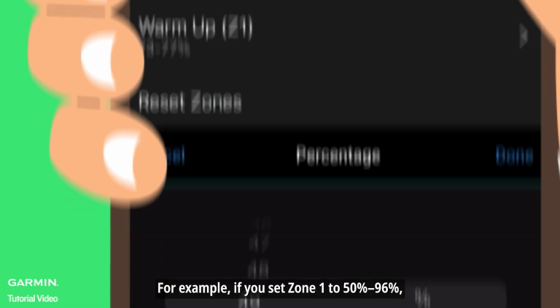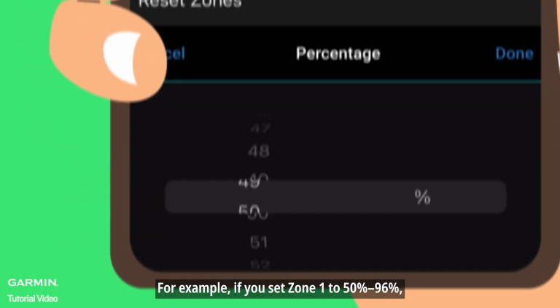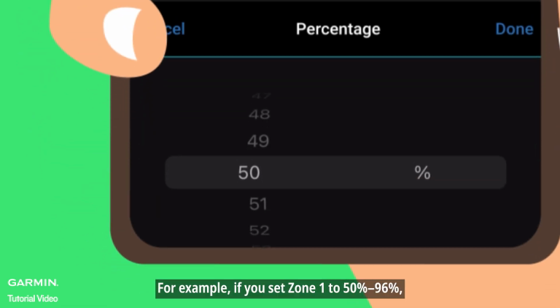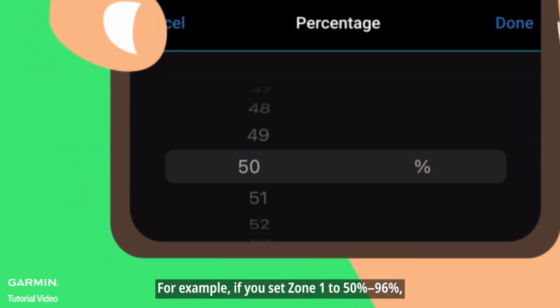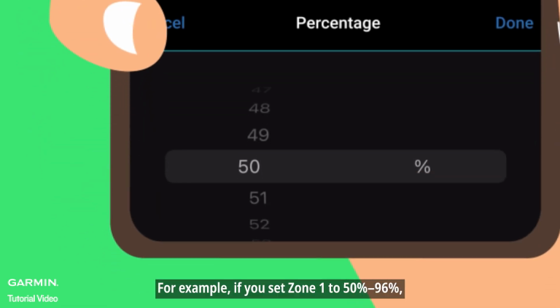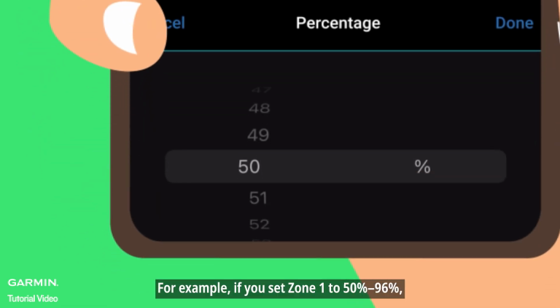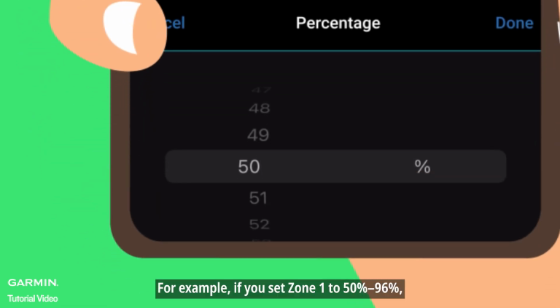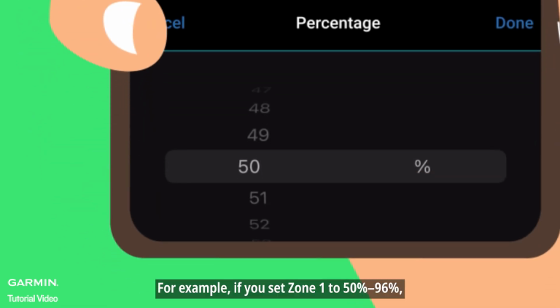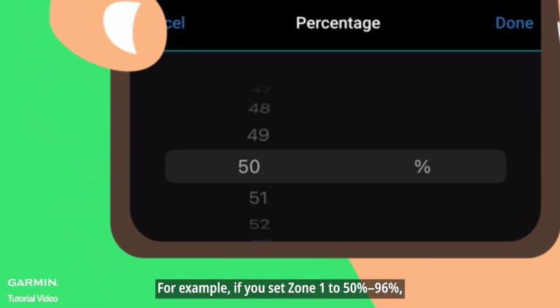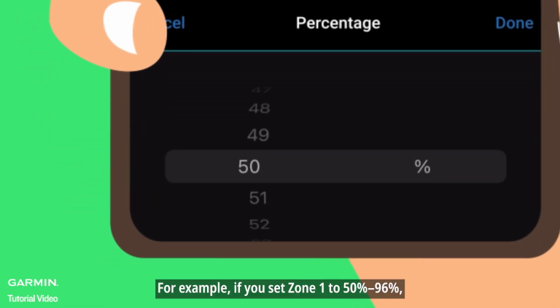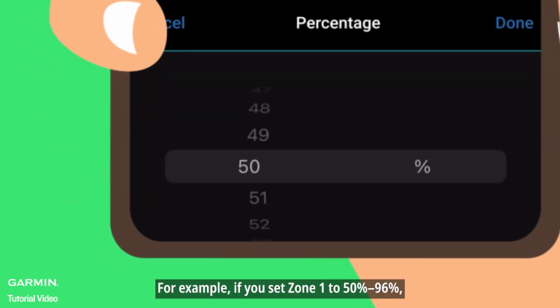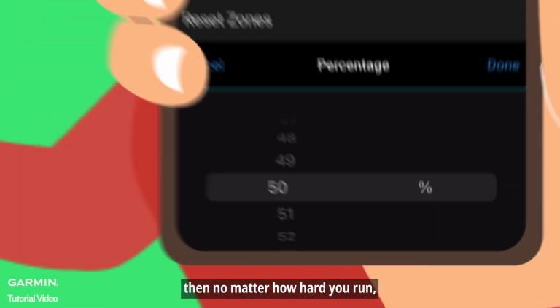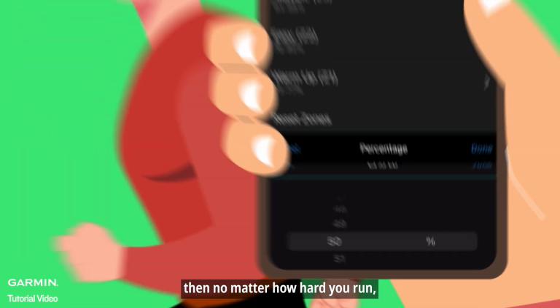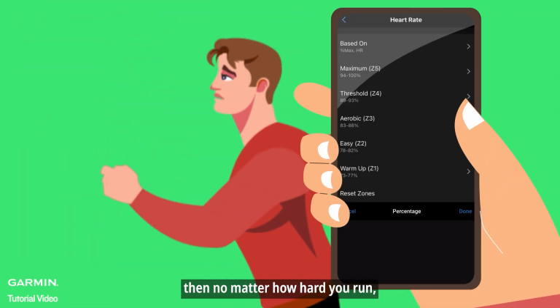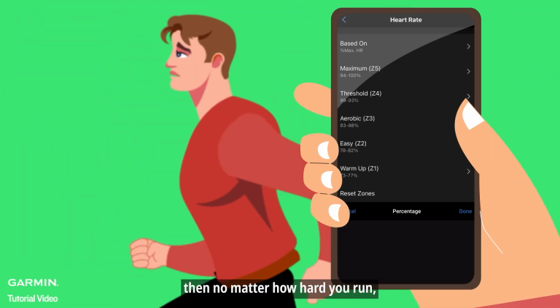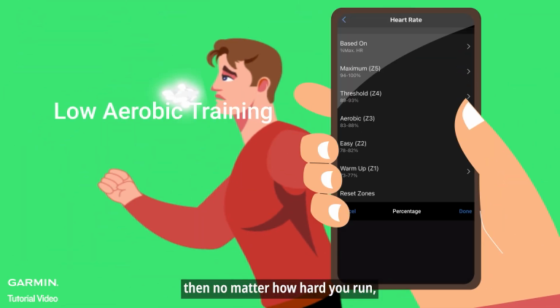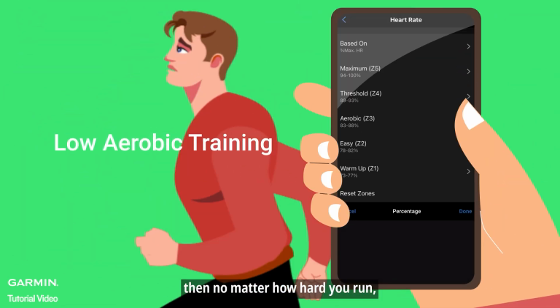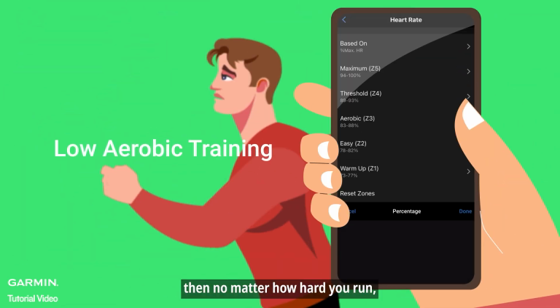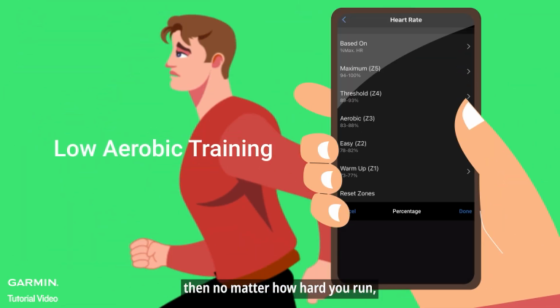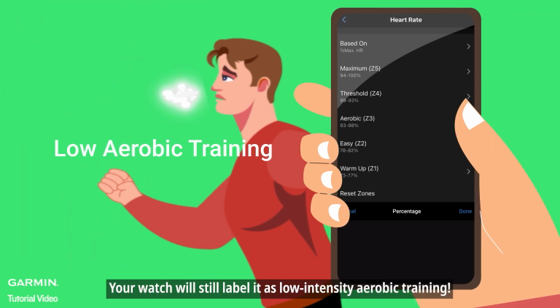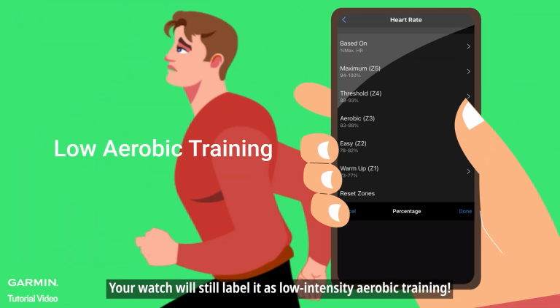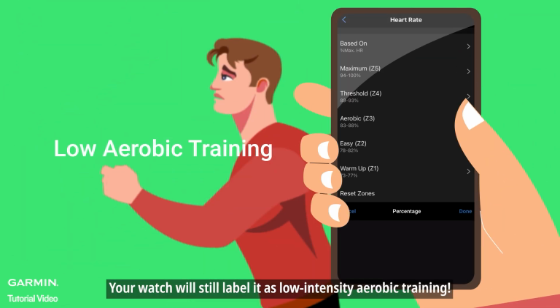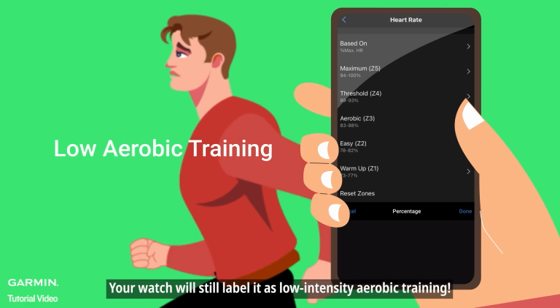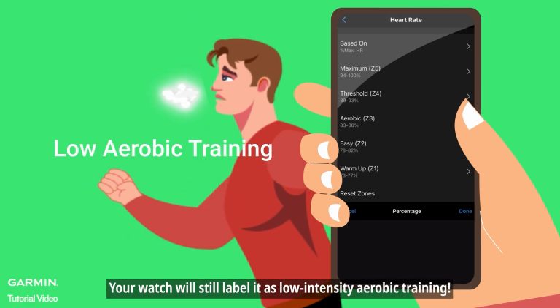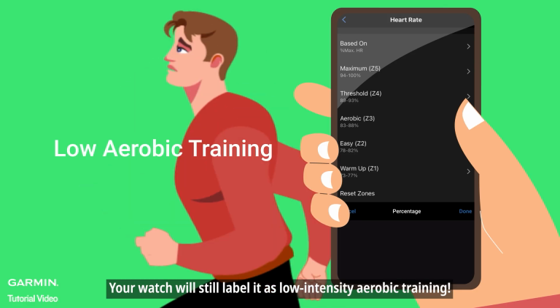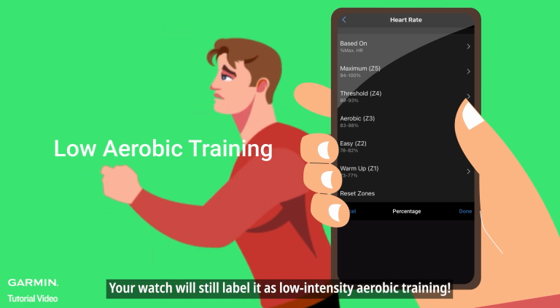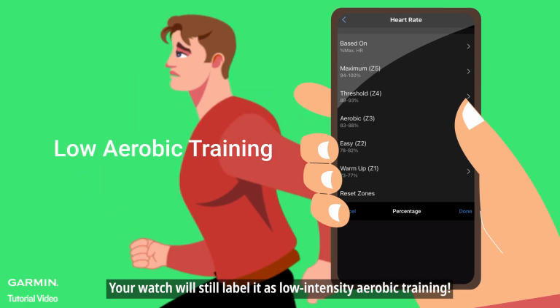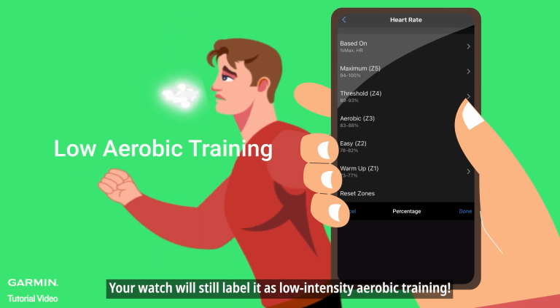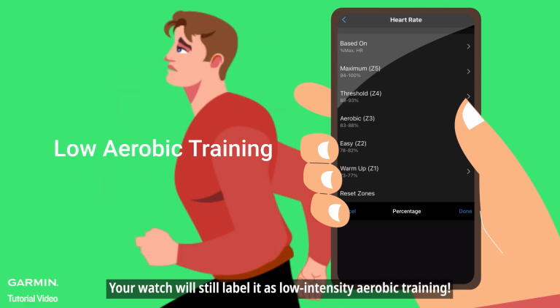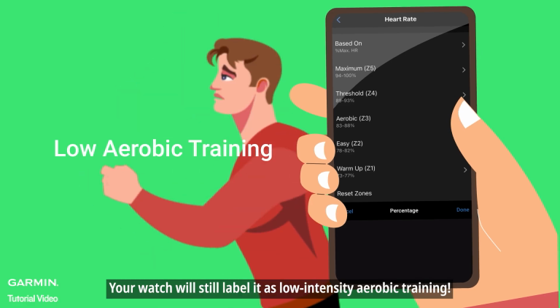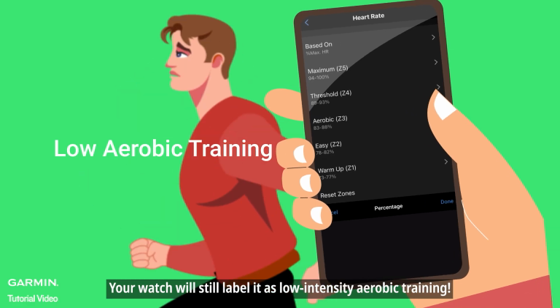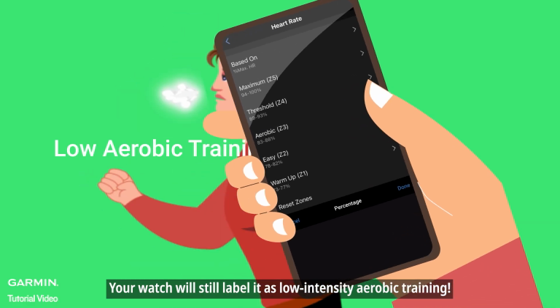For example, if you set zone one to 50% to 96%, then no matter how hard you run, your watch will still label it as low intensity aerobic training.